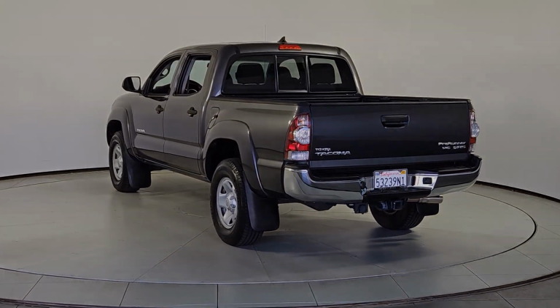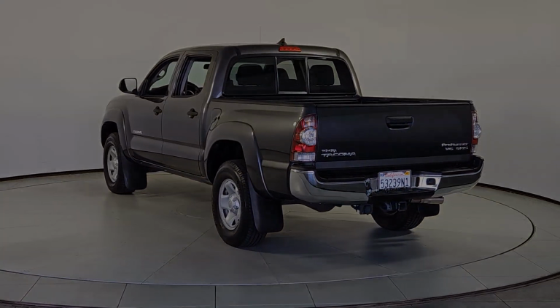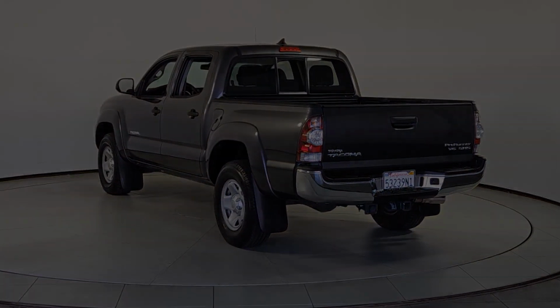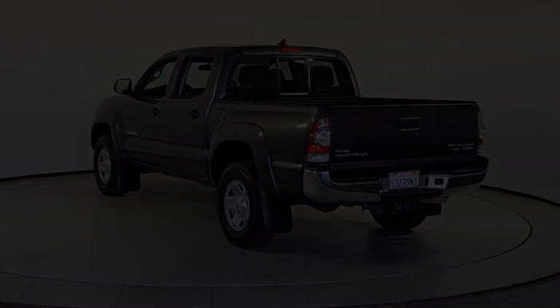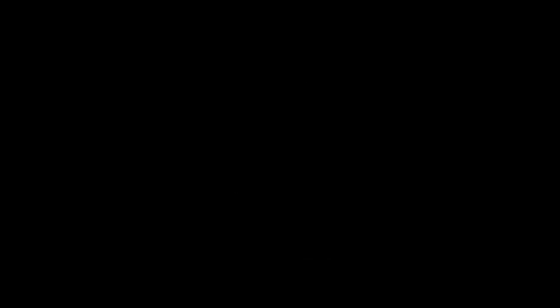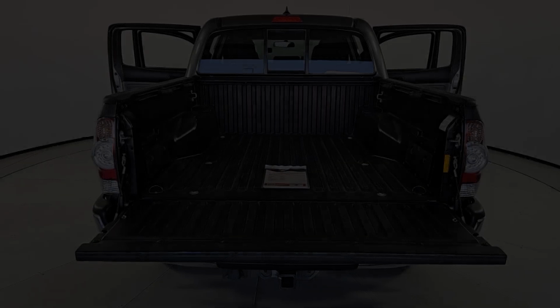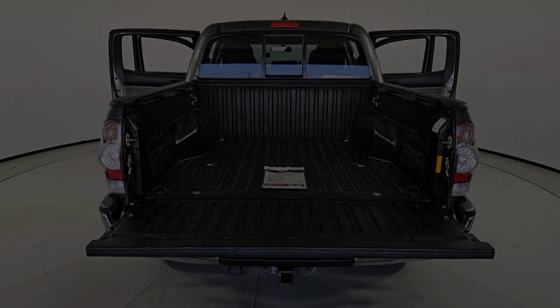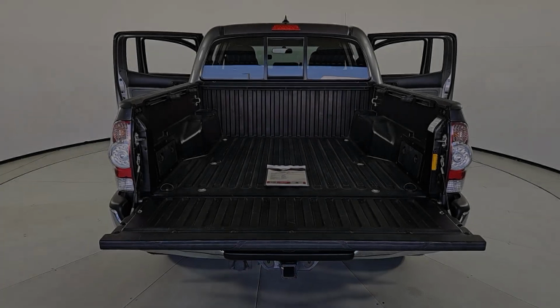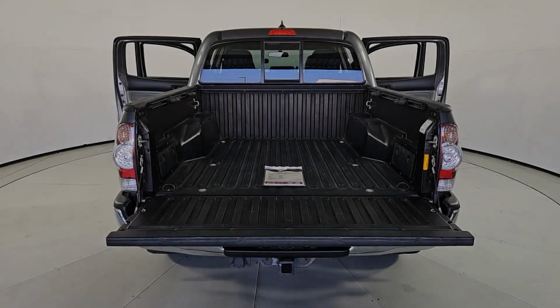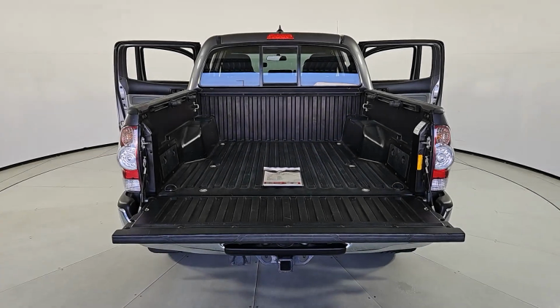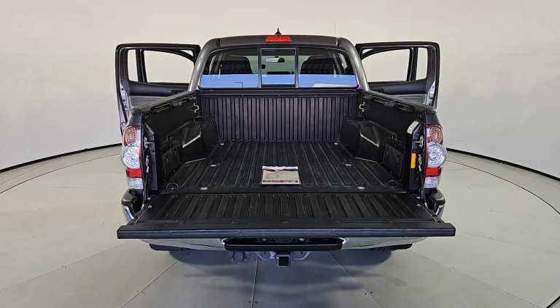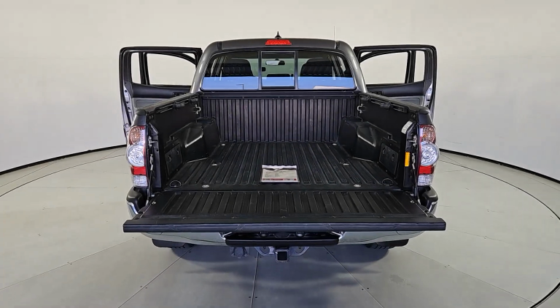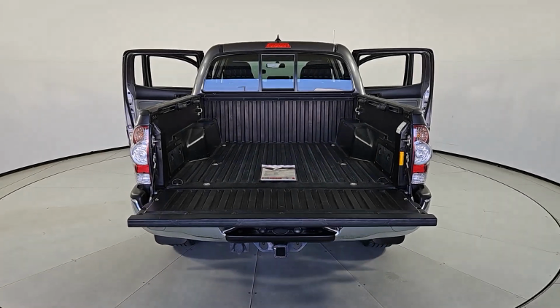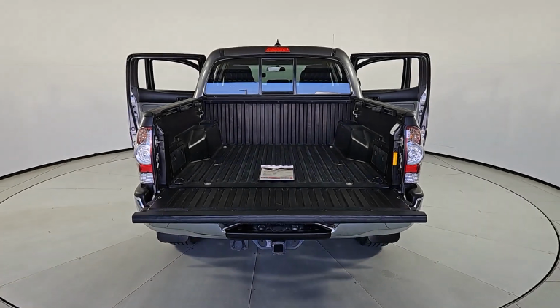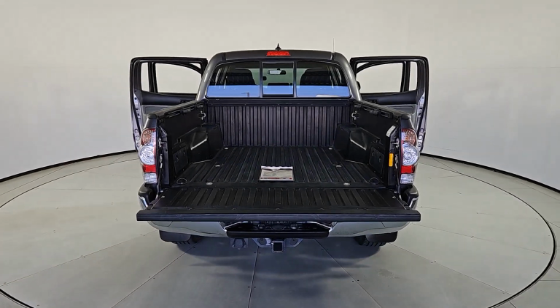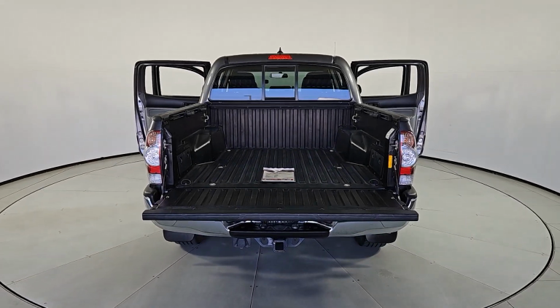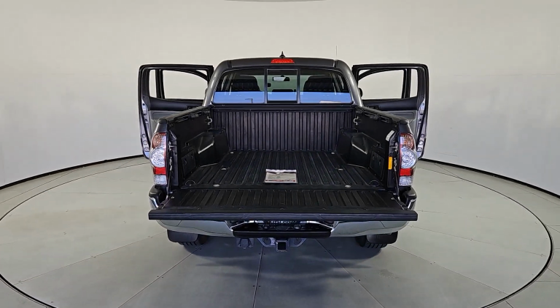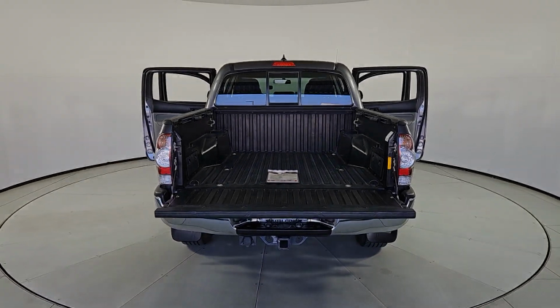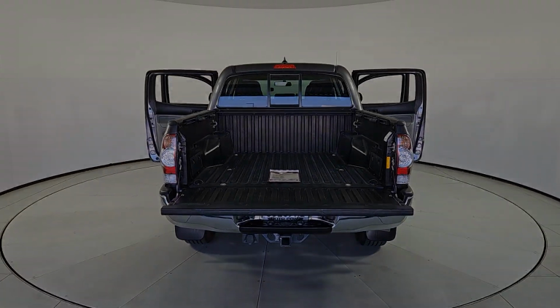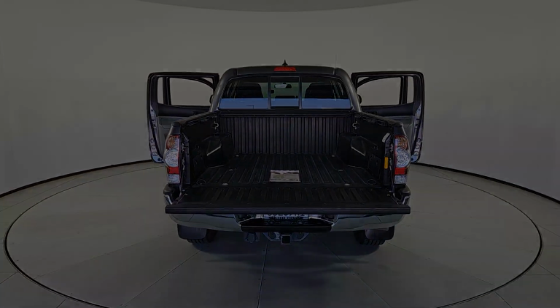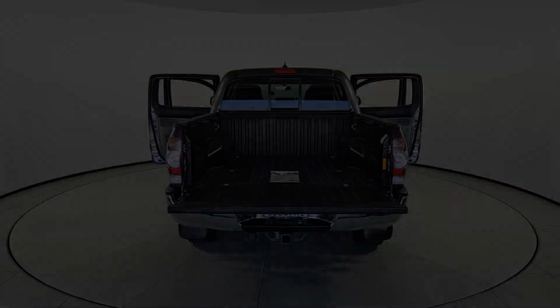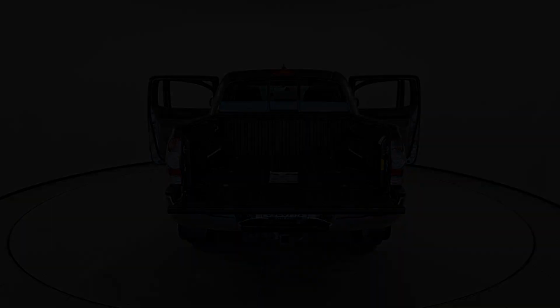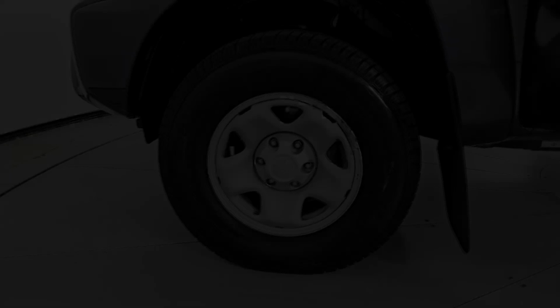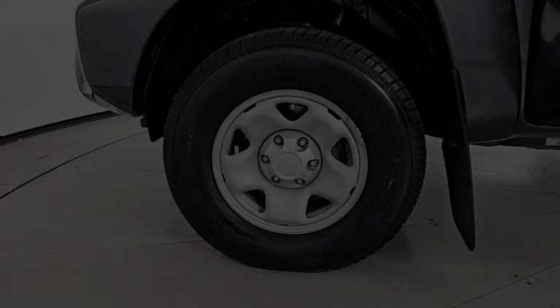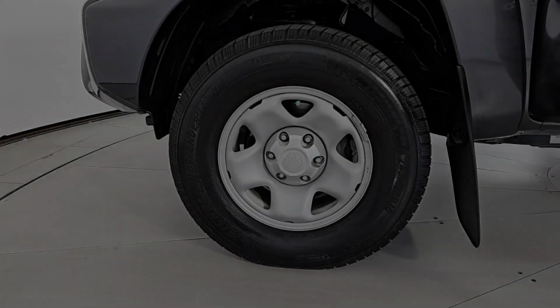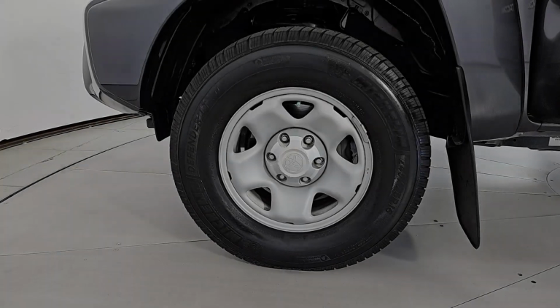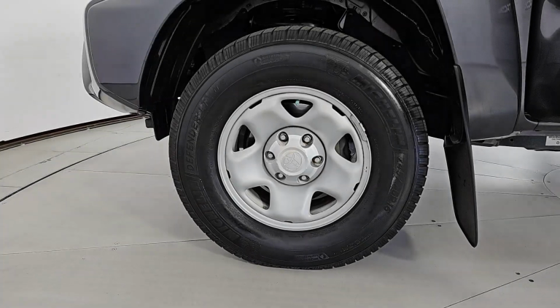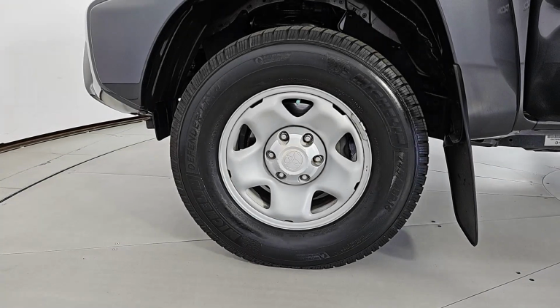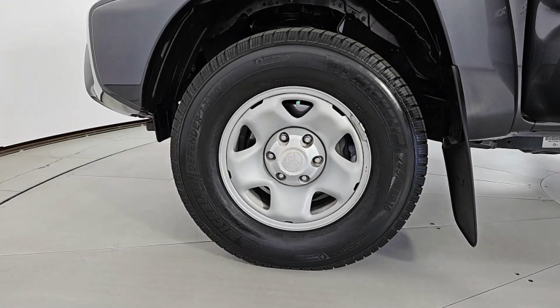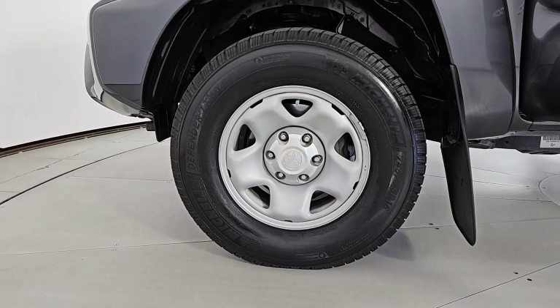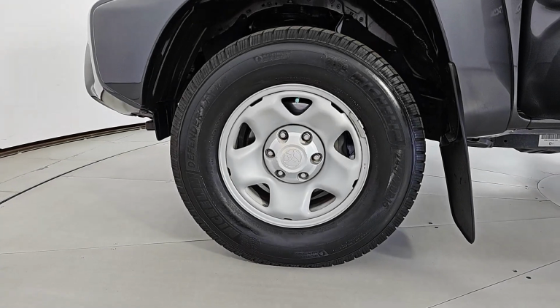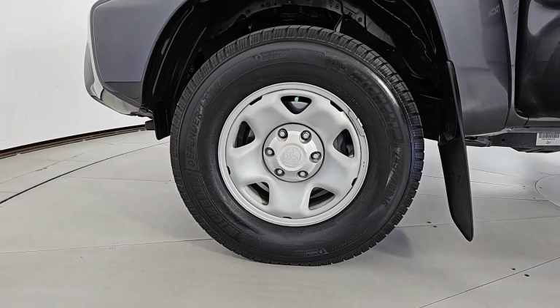Adjustable steering wheel, power mirror, power windows, front reading lamps, and CD player.